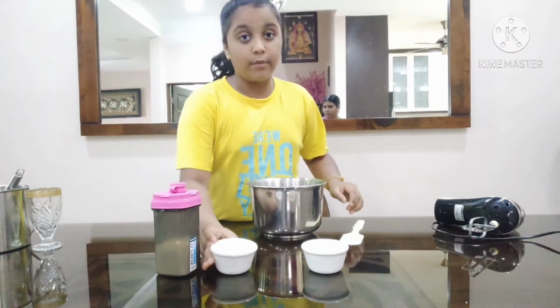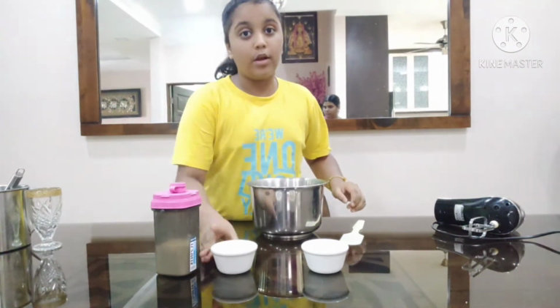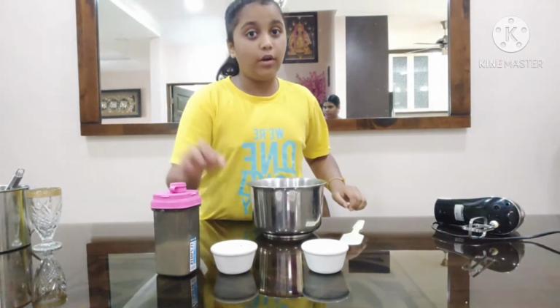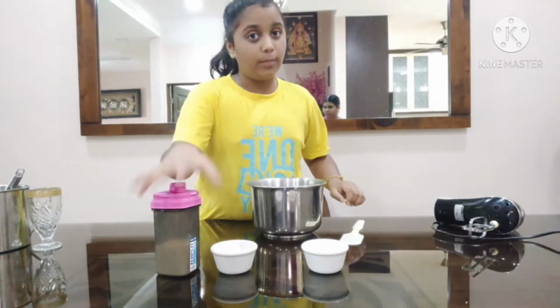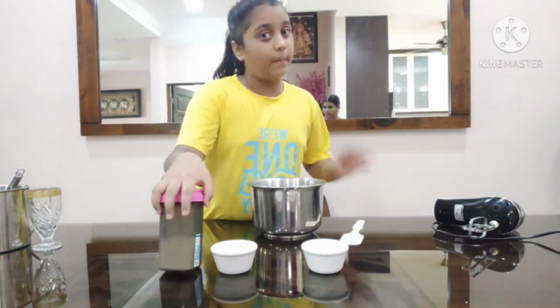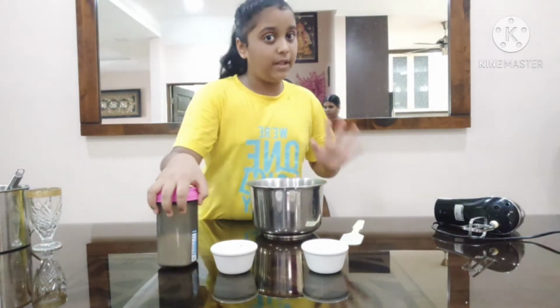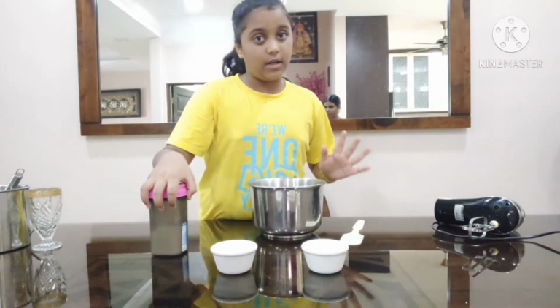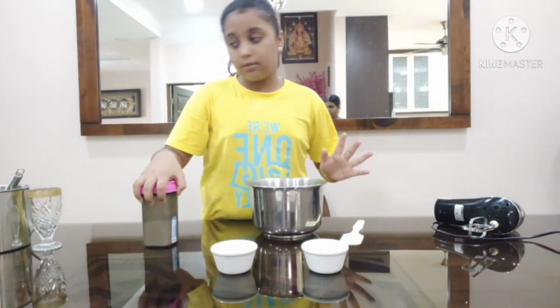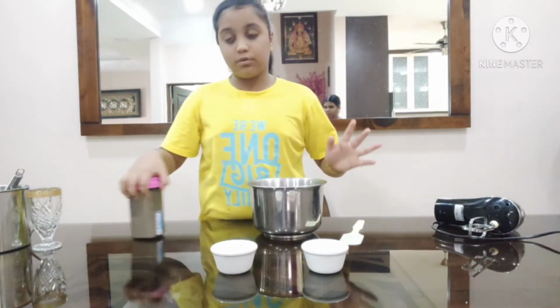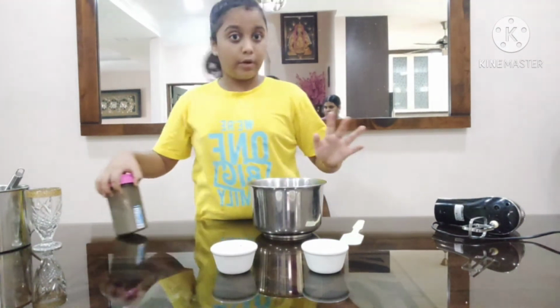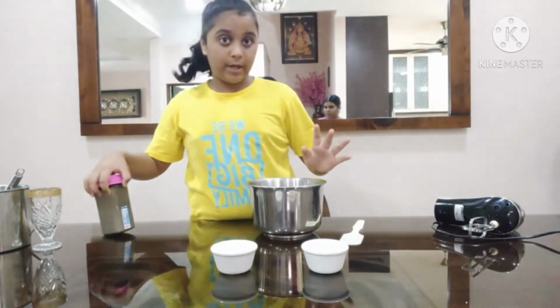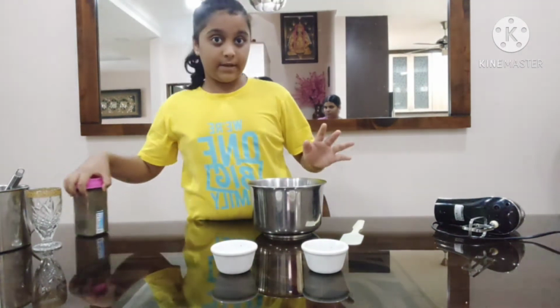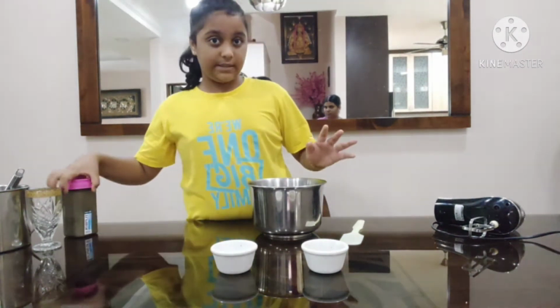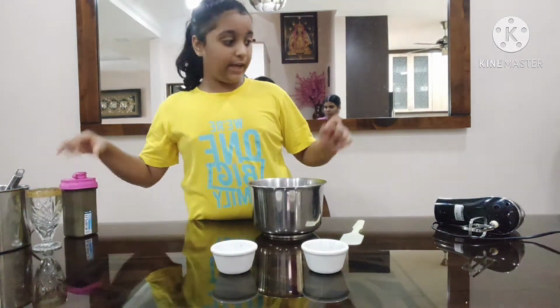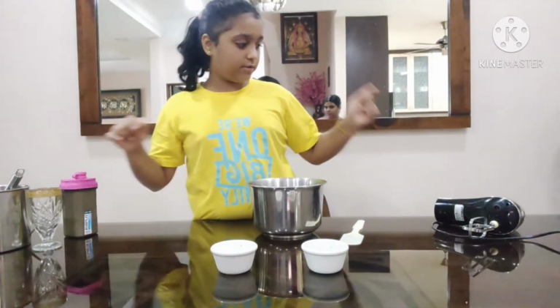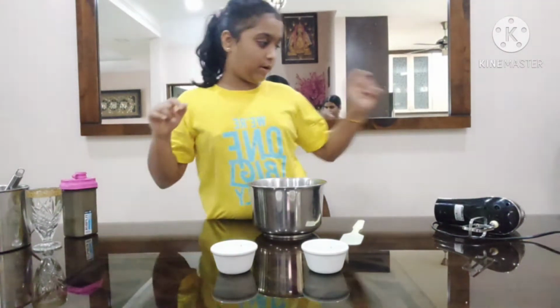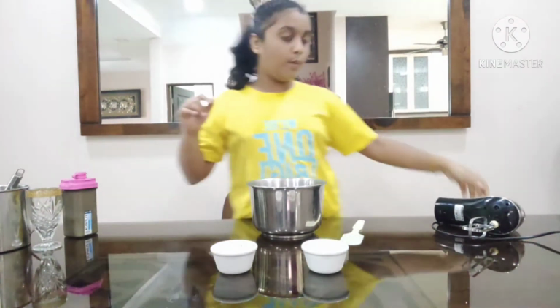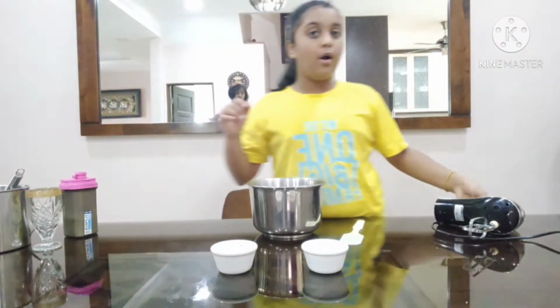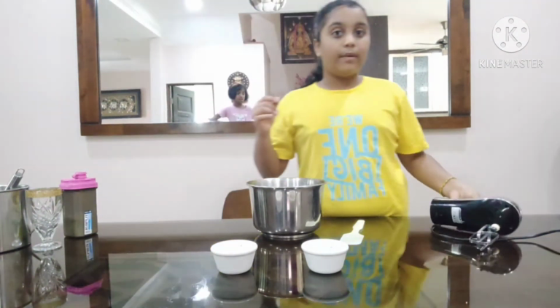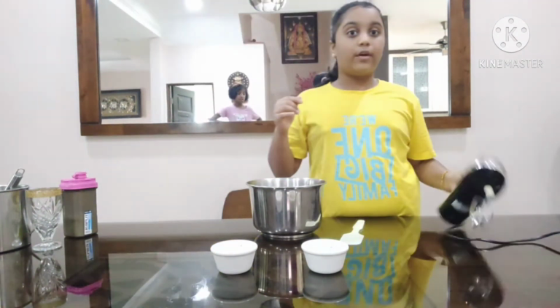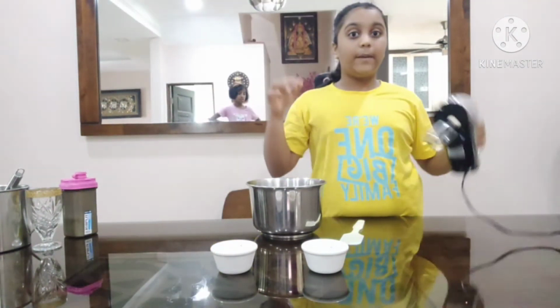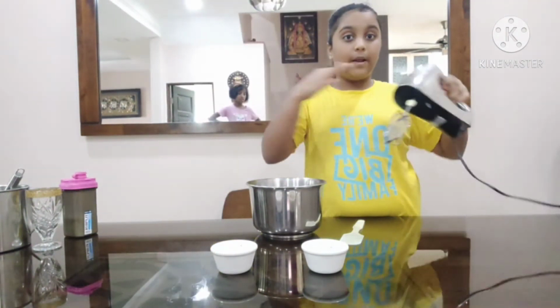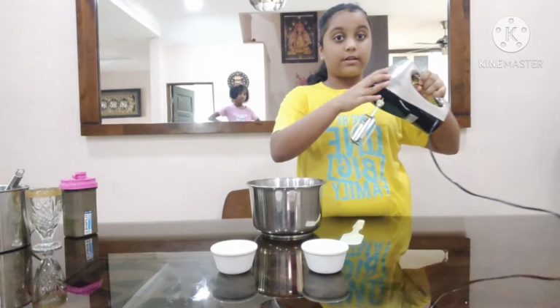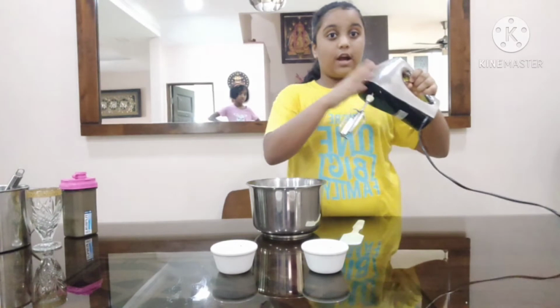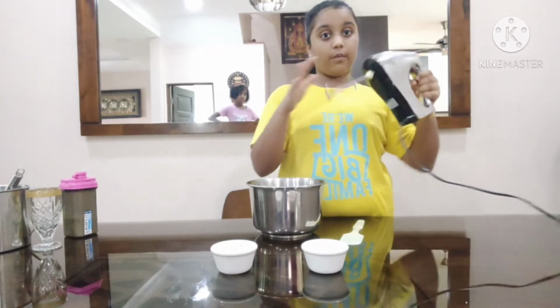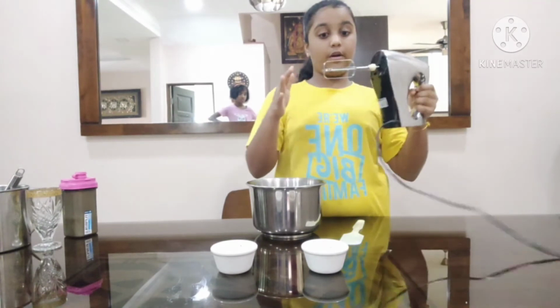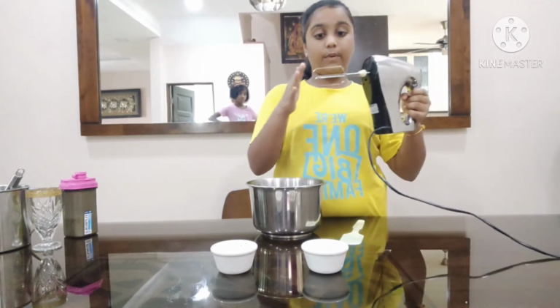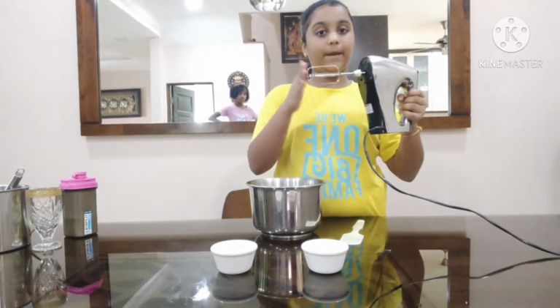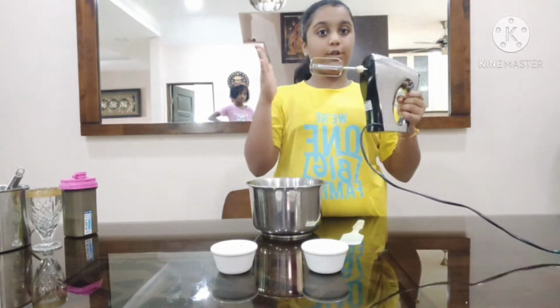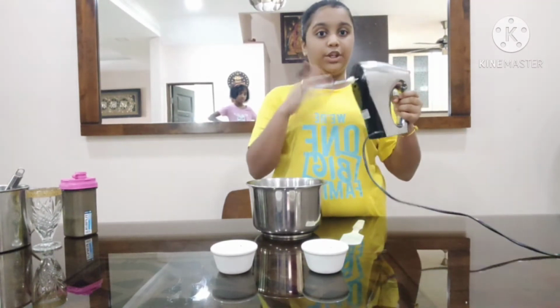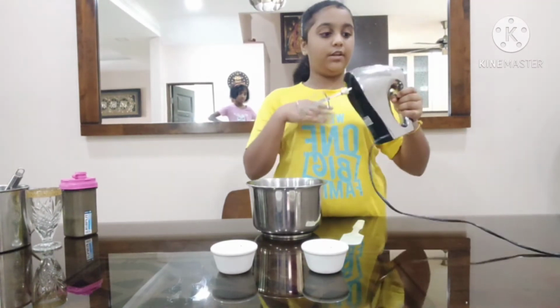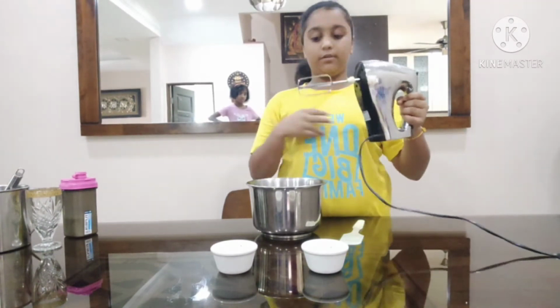We are not going to put the milk in now, so we are going to keep it aside. We have already plugged in our whipping machine.